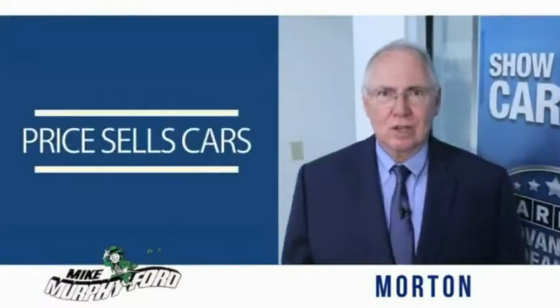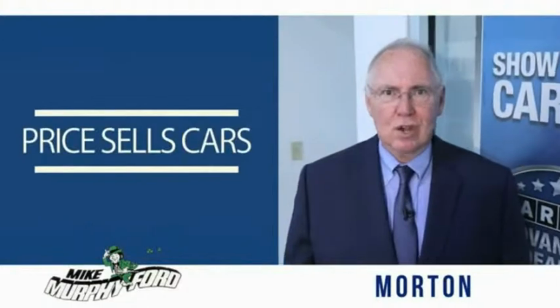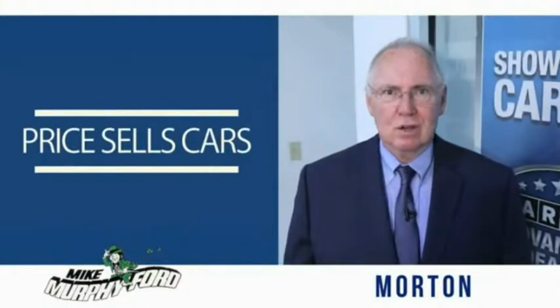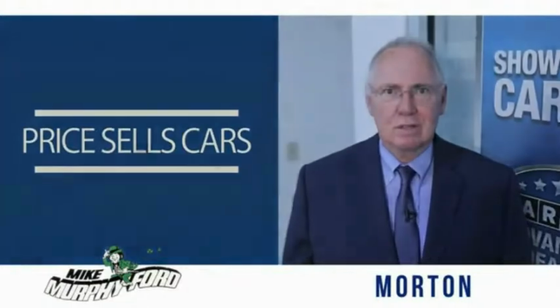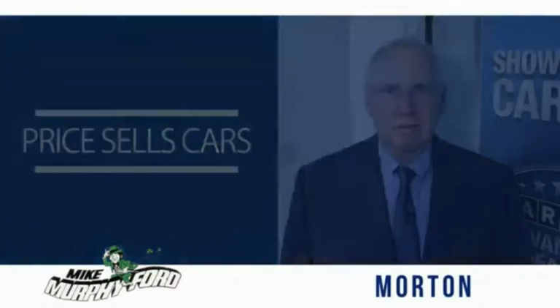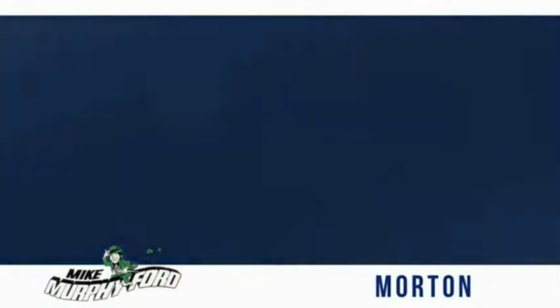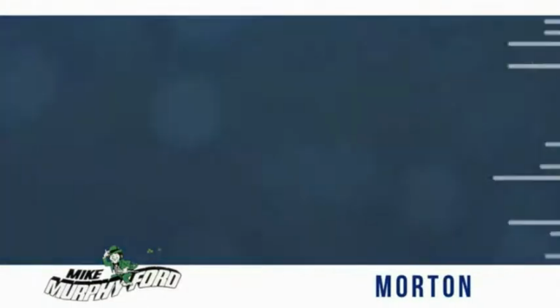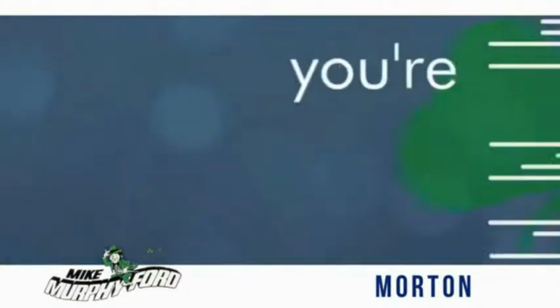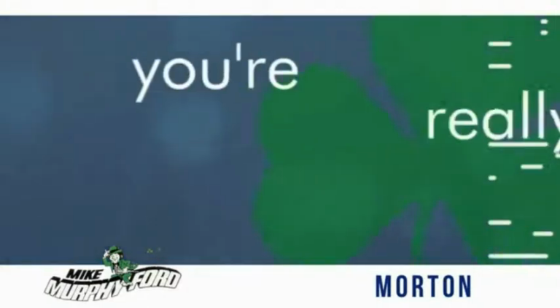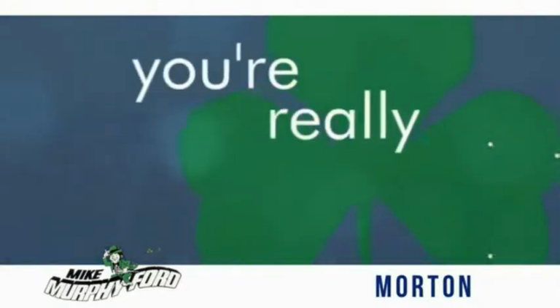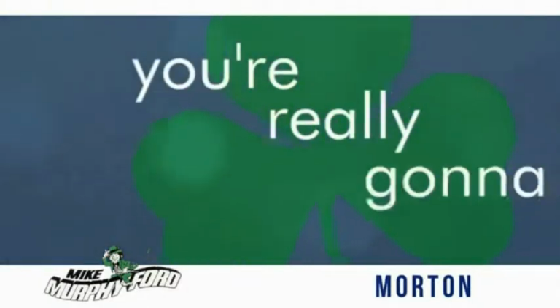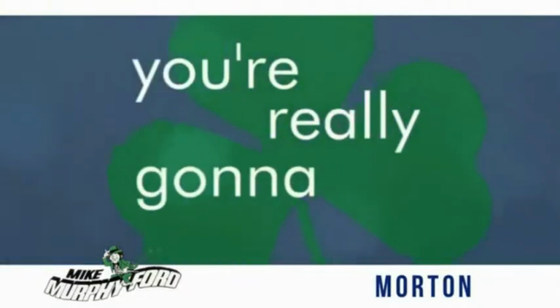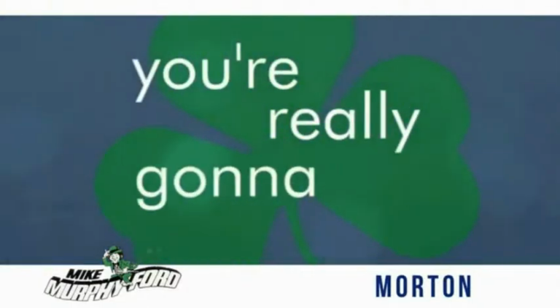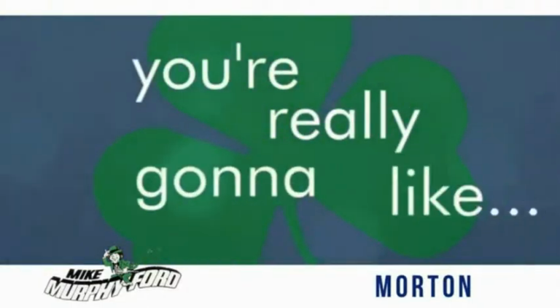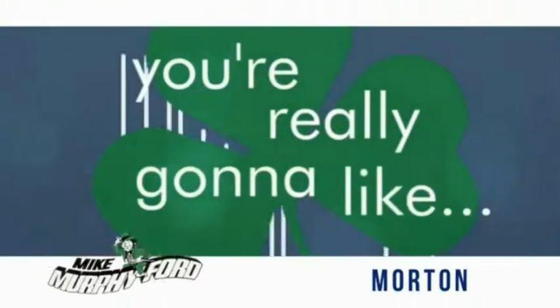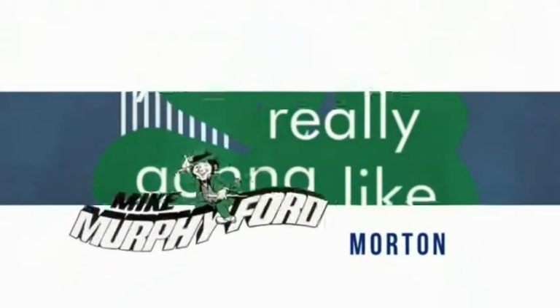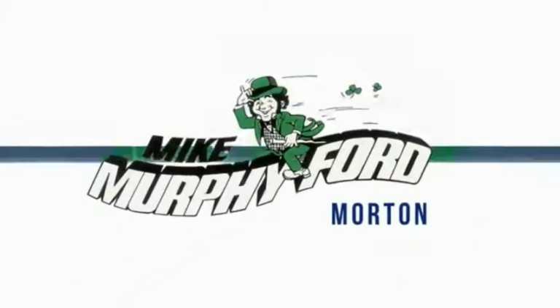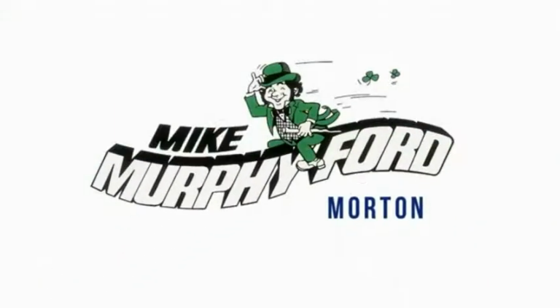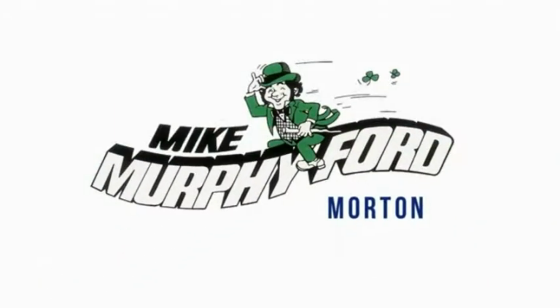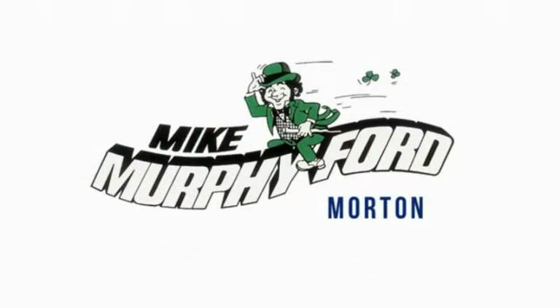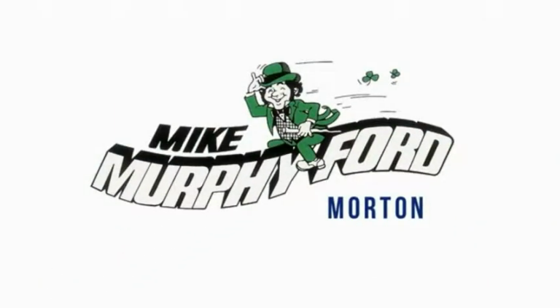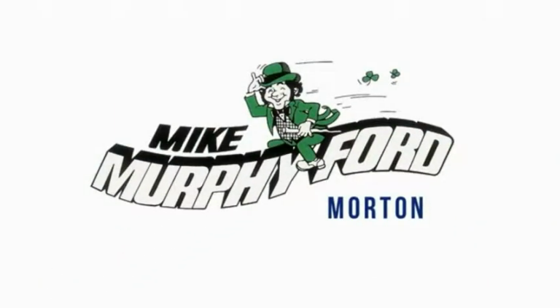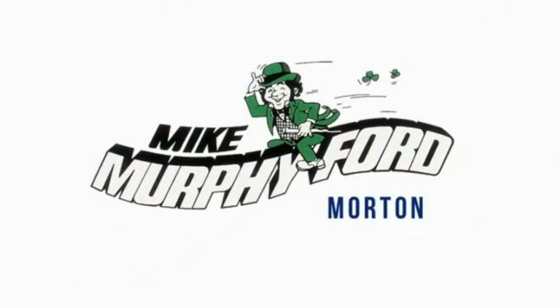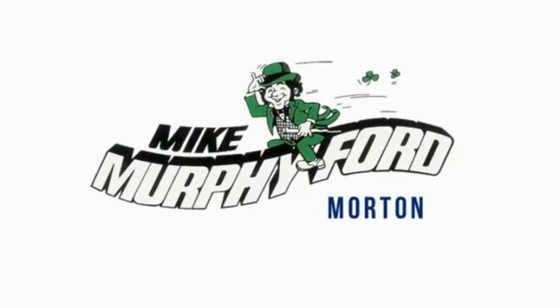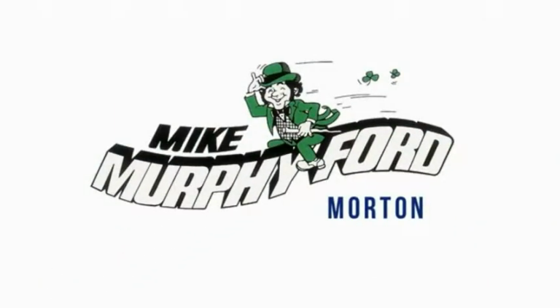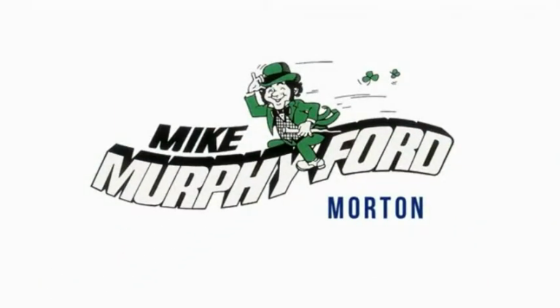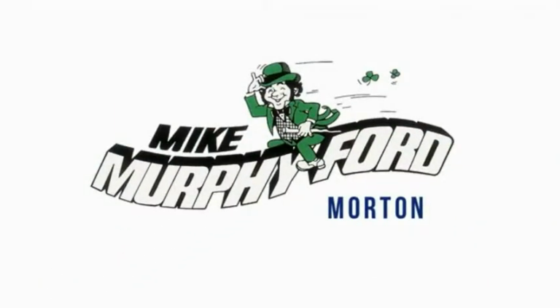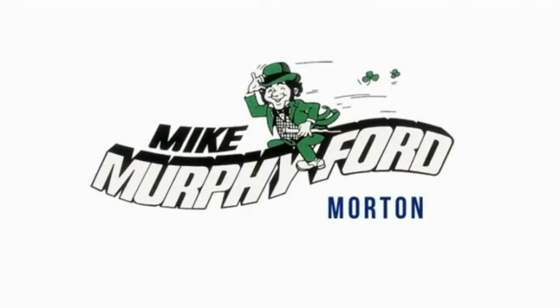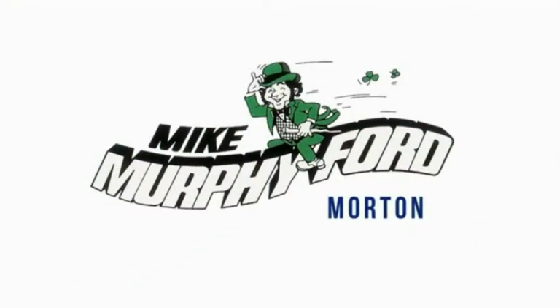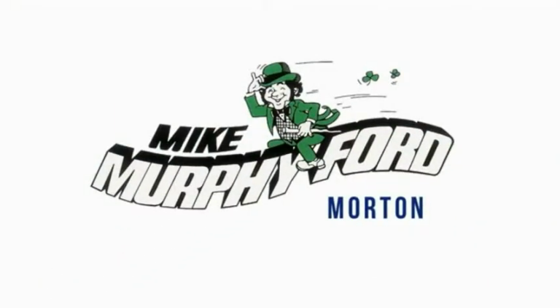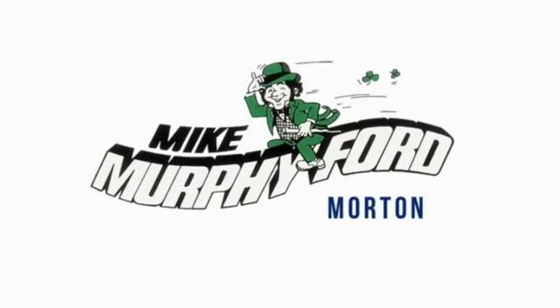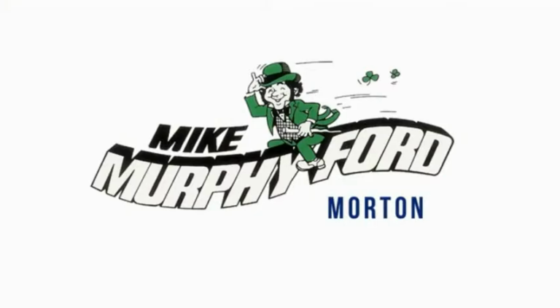You're really gonna like buying from Mike Murphy Ford.